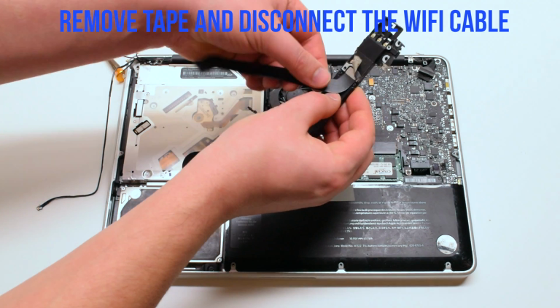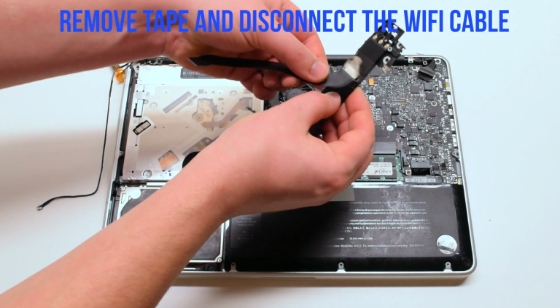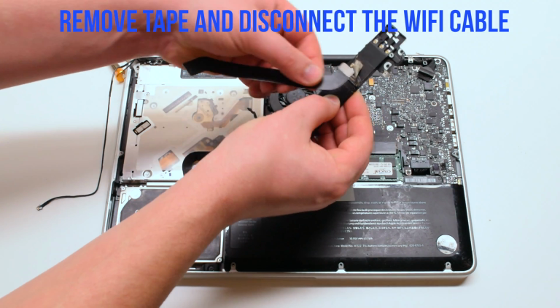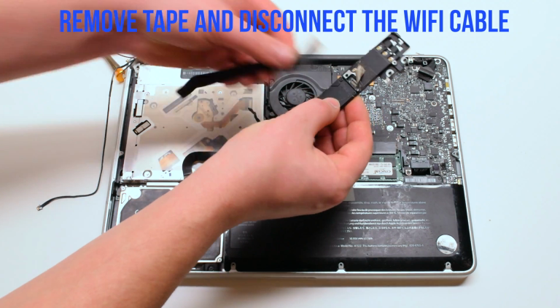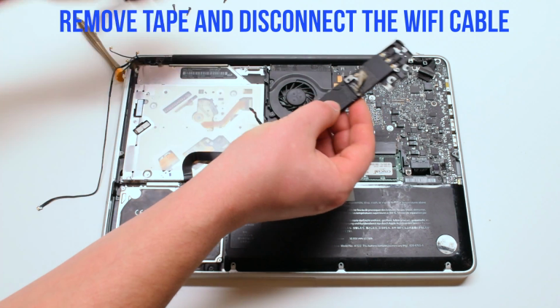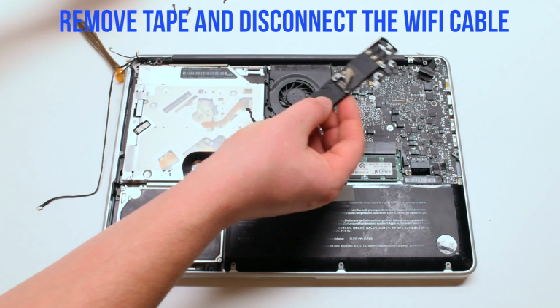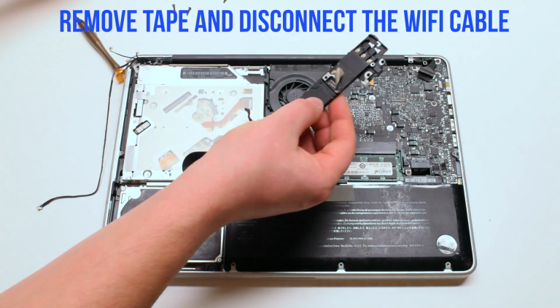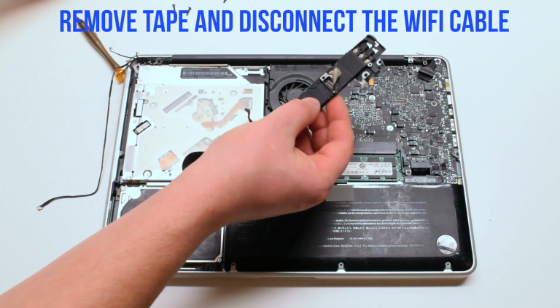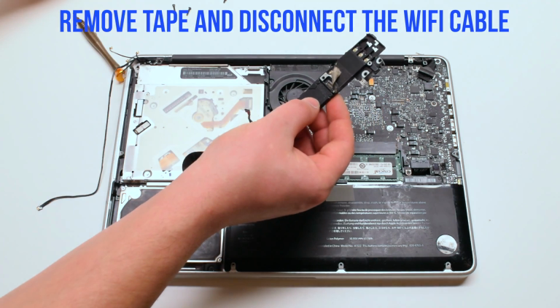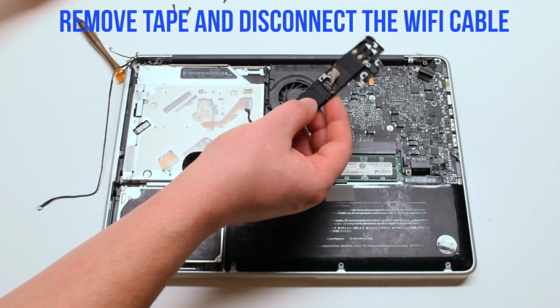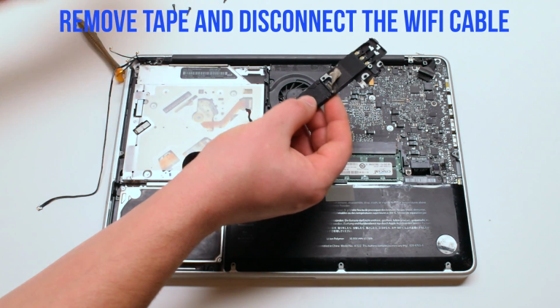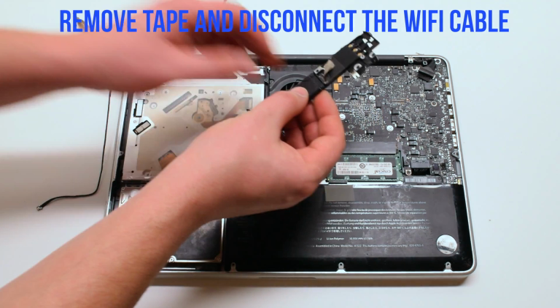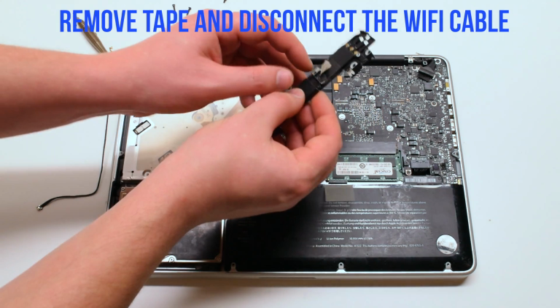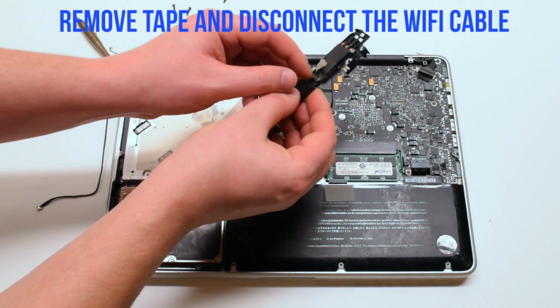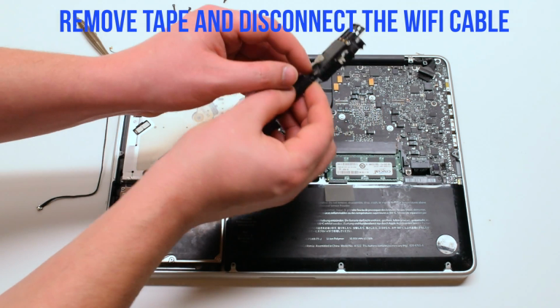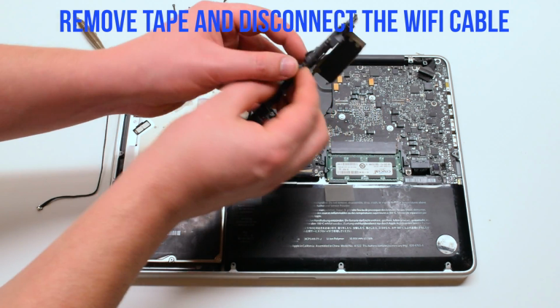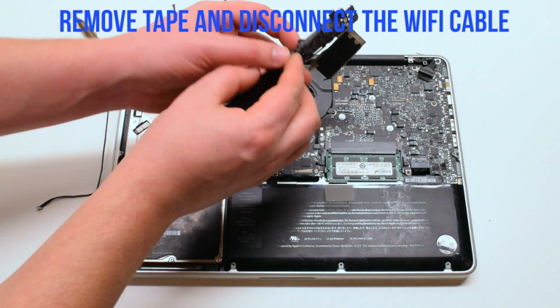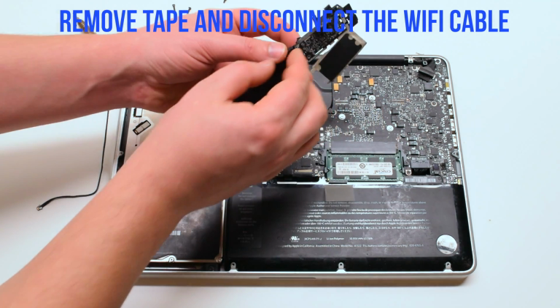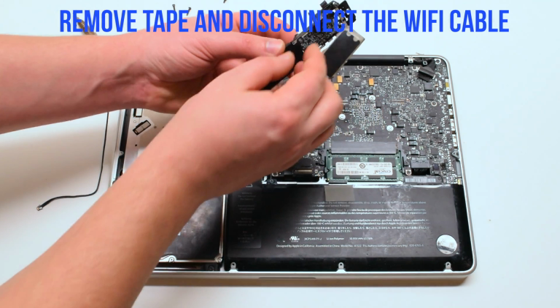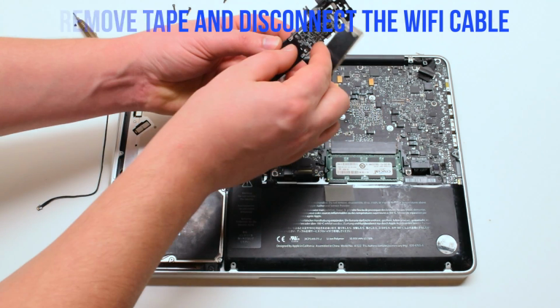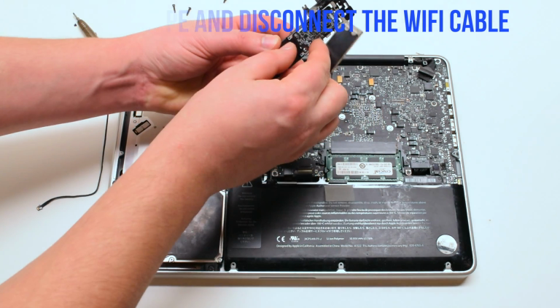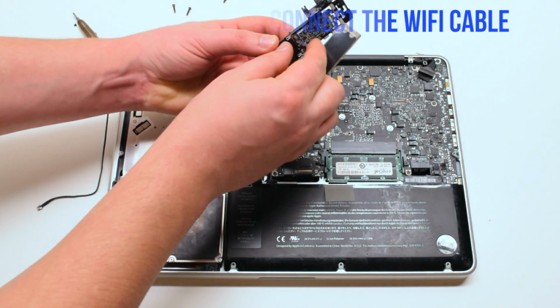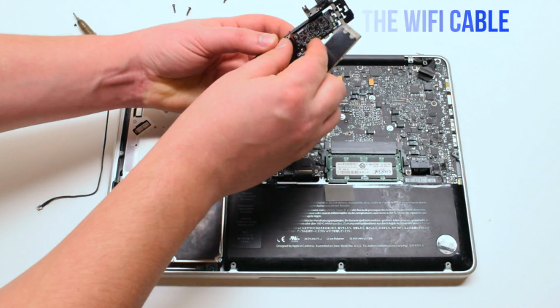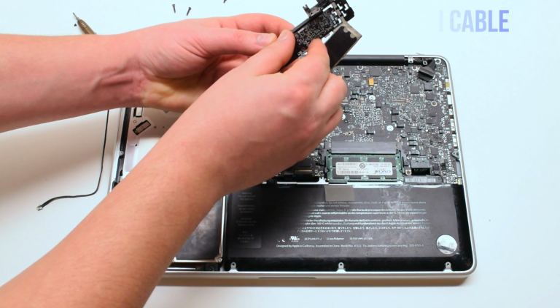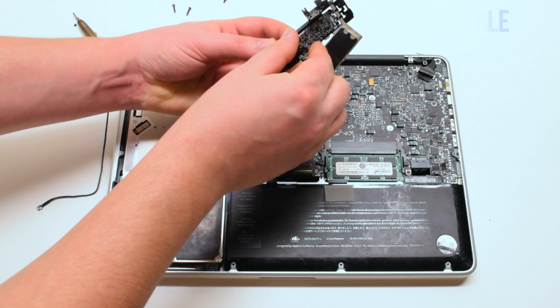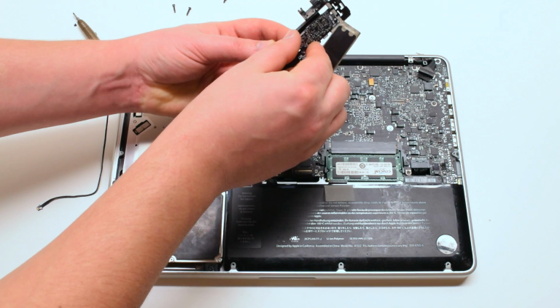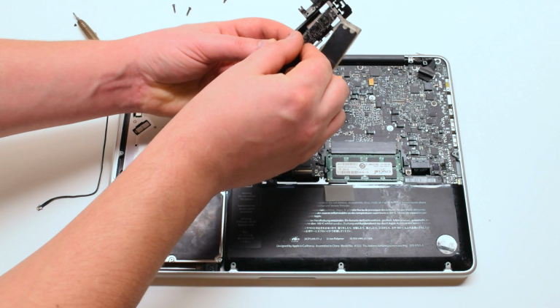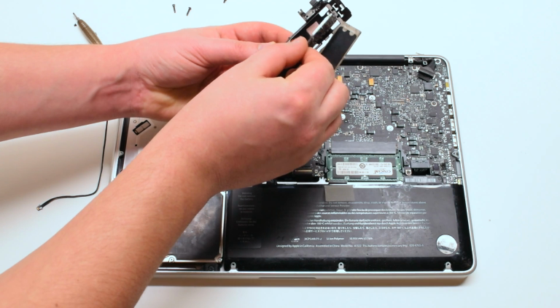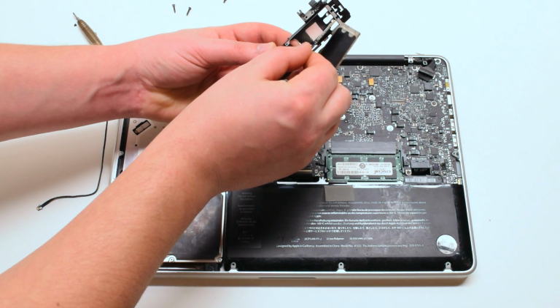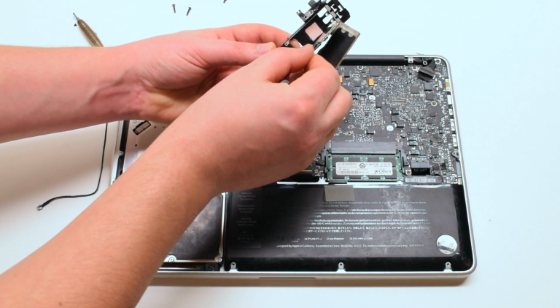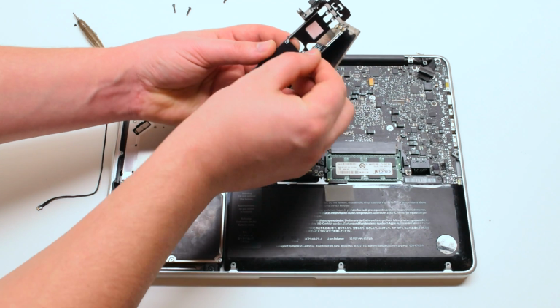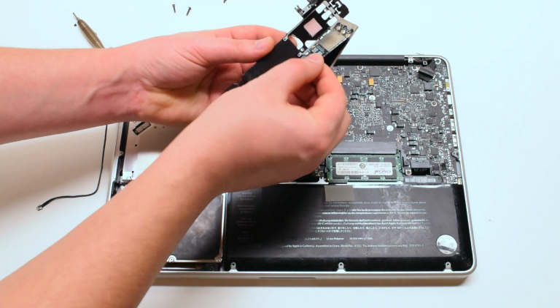Remove the tape and disconnect the Wi-Fi cable. You can now push out the card.